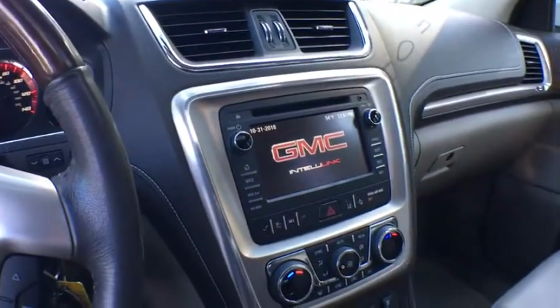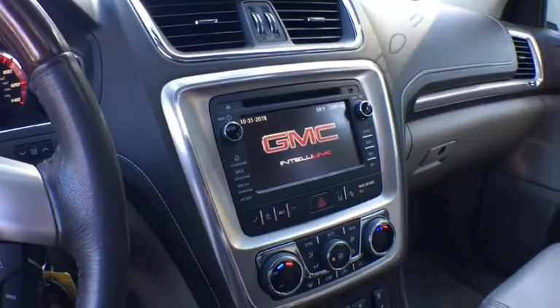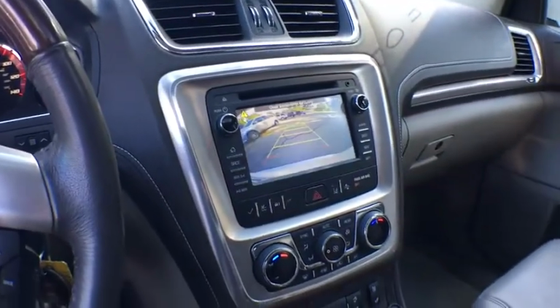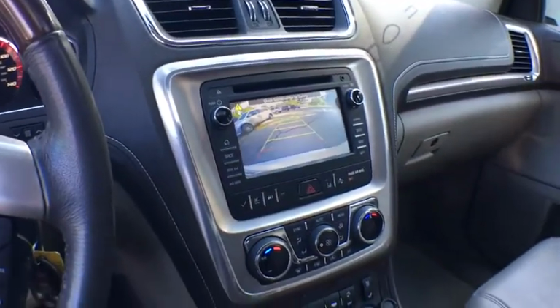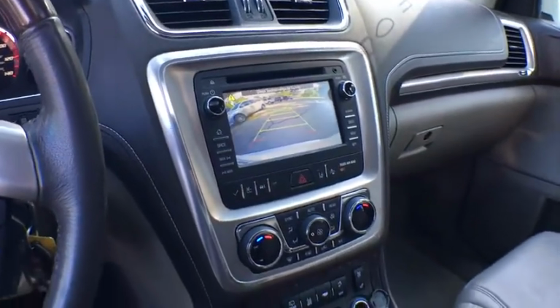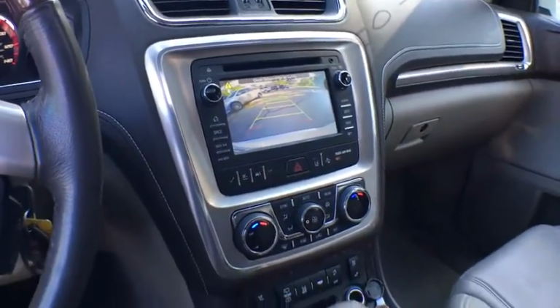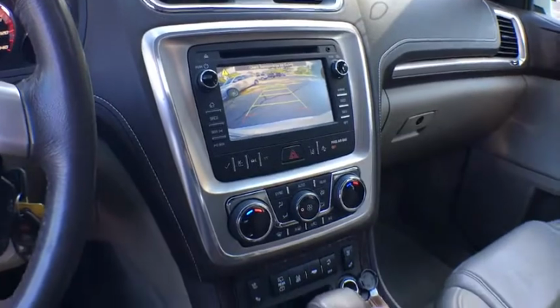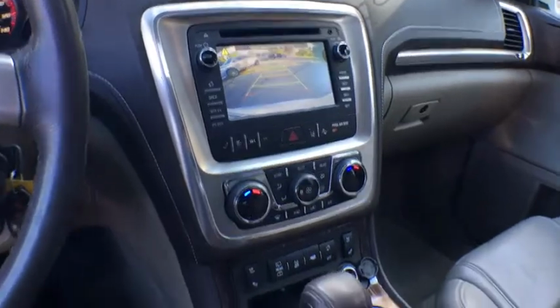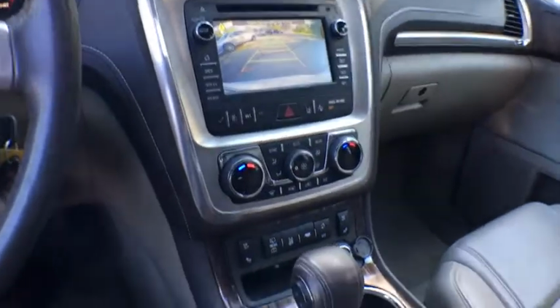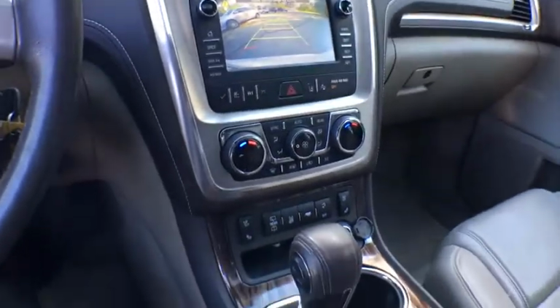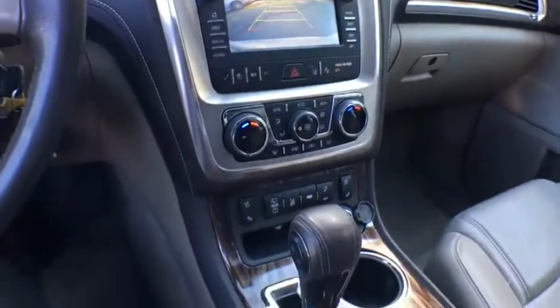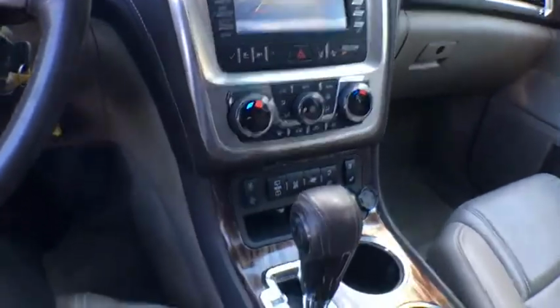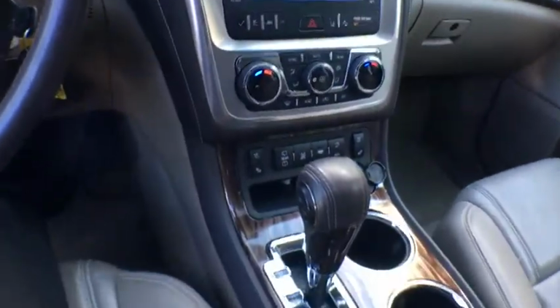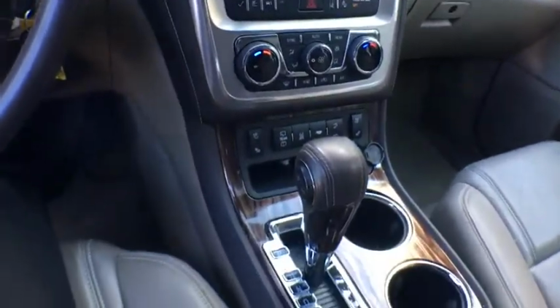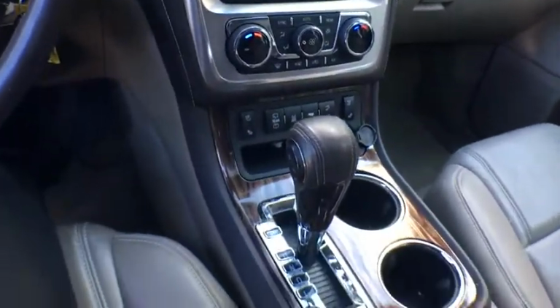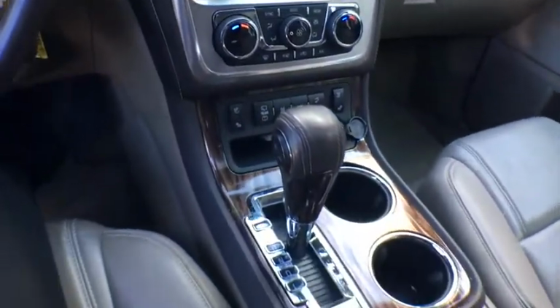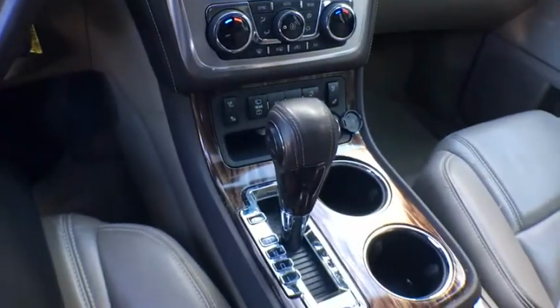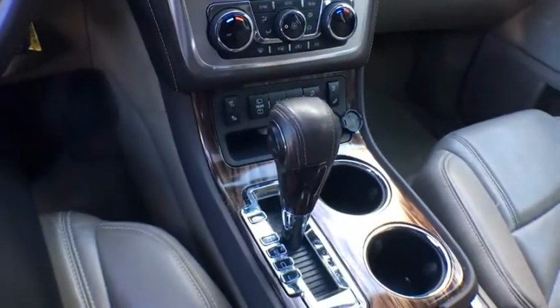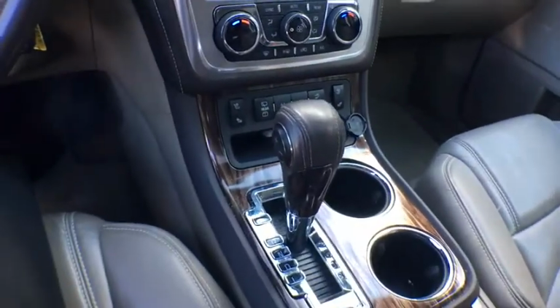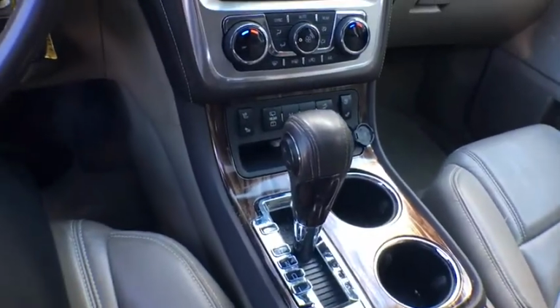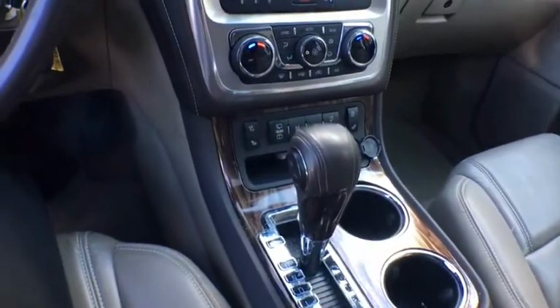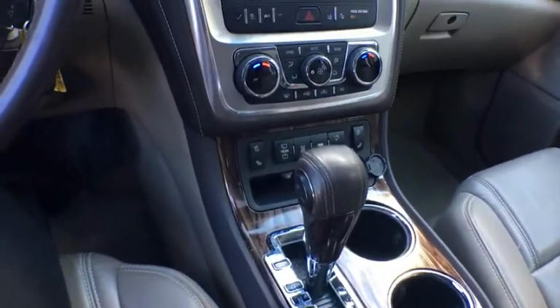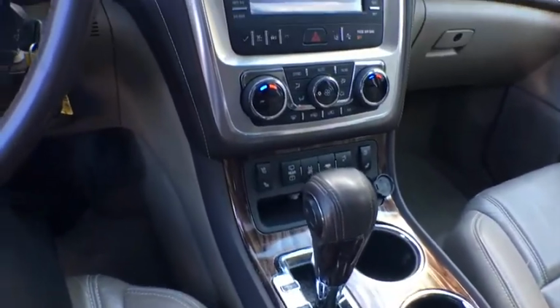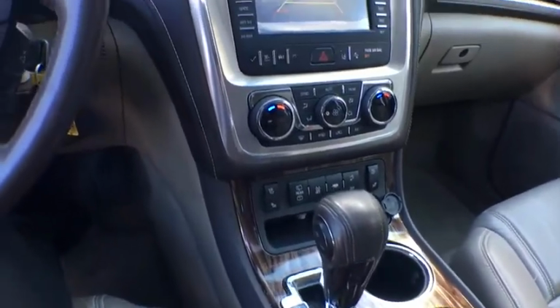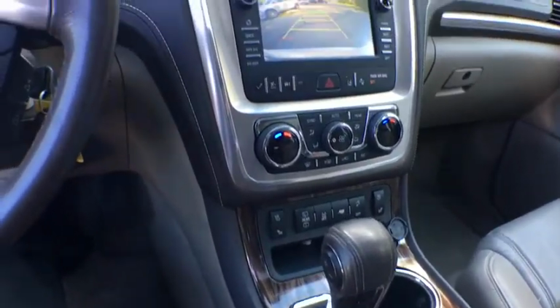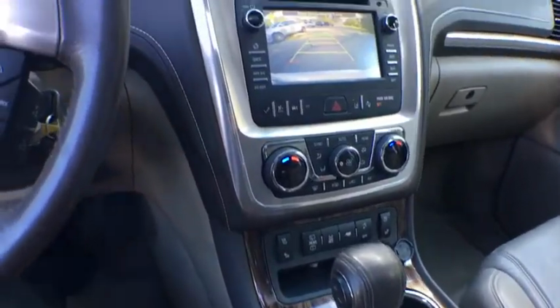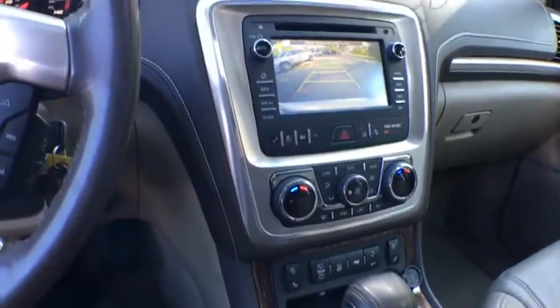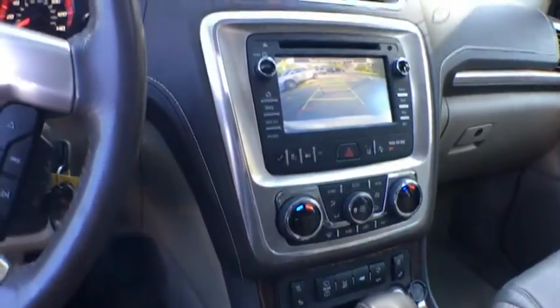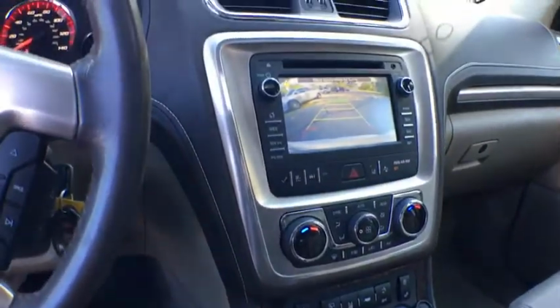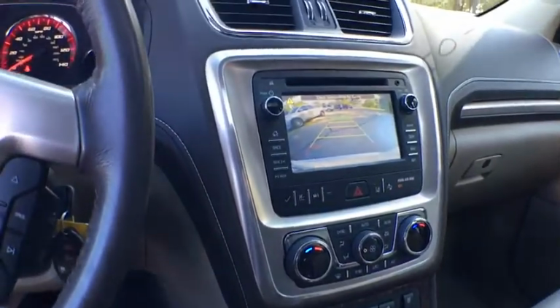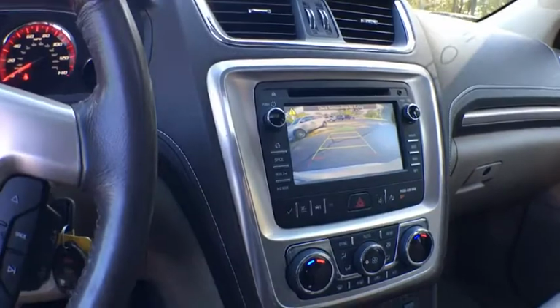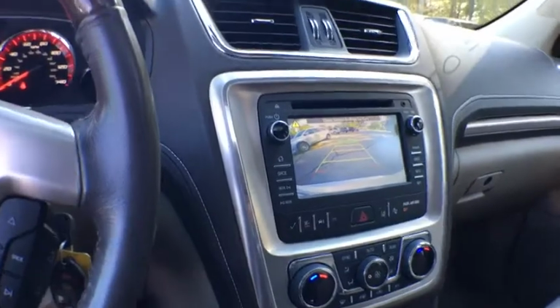heated front driver and passenger seats, trip computer, compass, security system, brake assist, tachometer, overhead console, remote keyless entry.